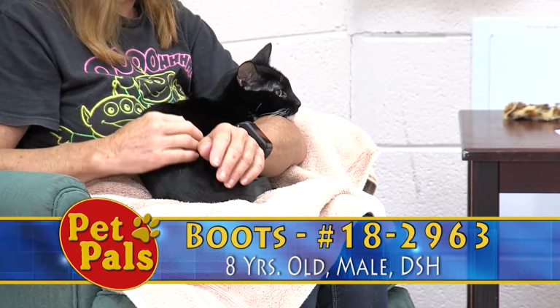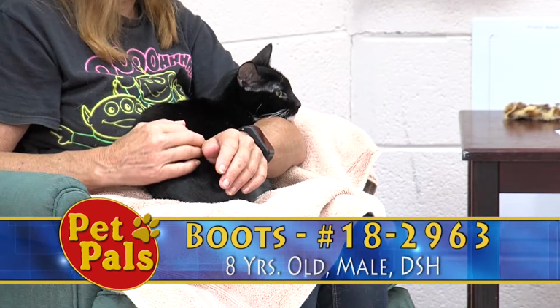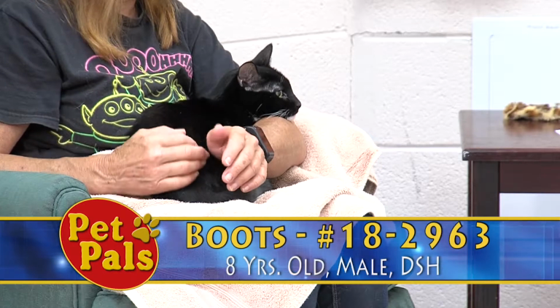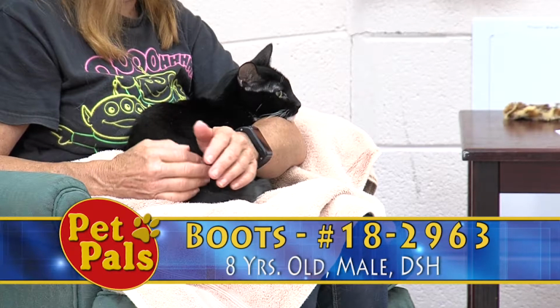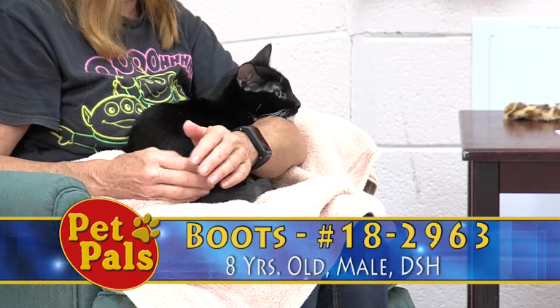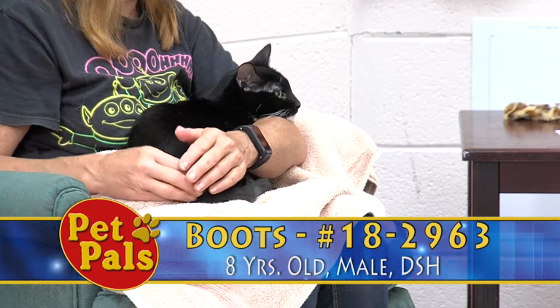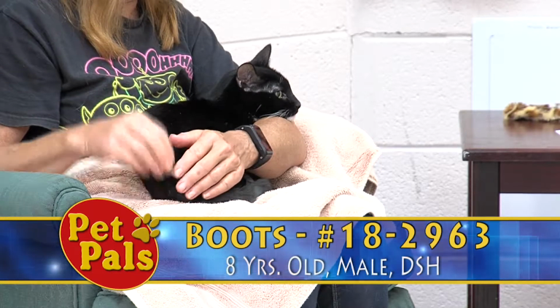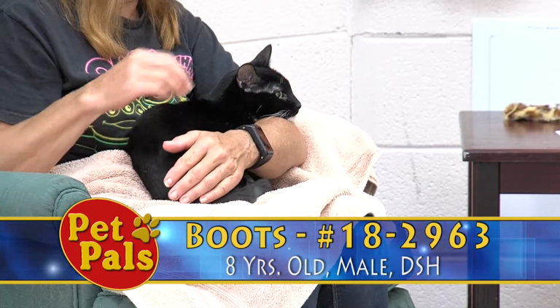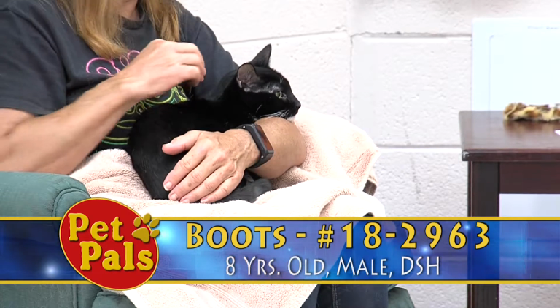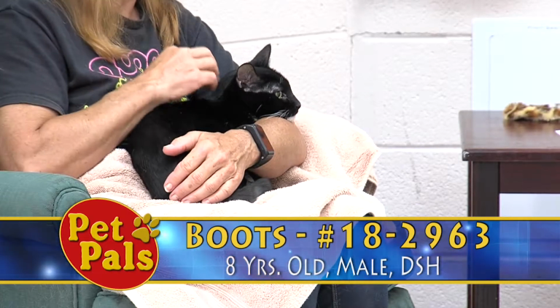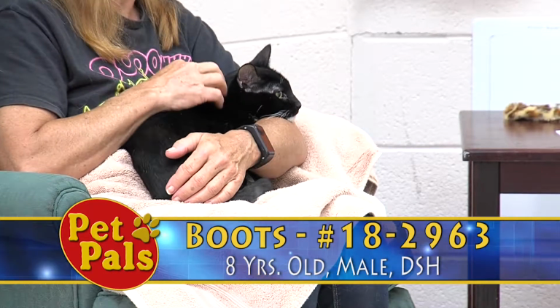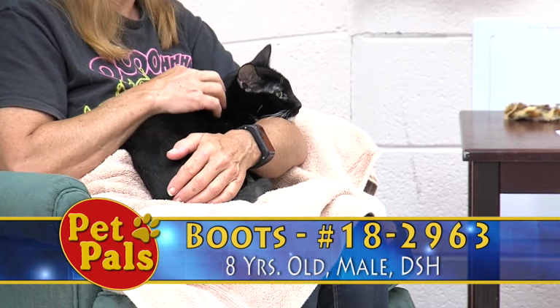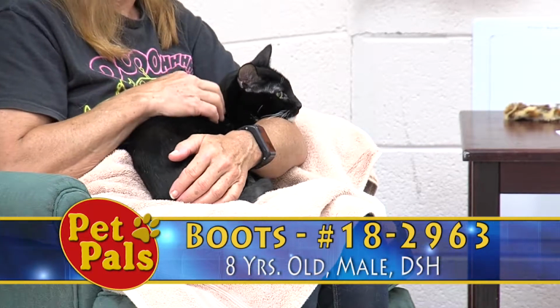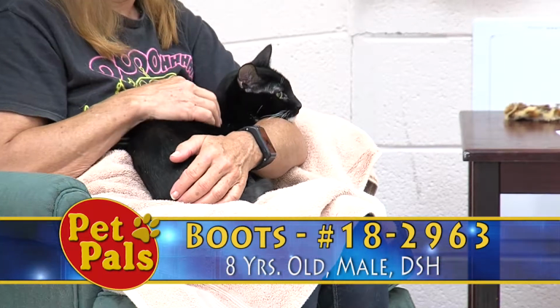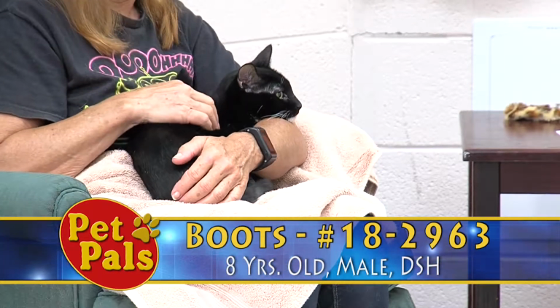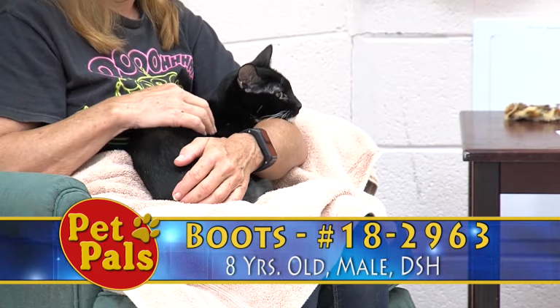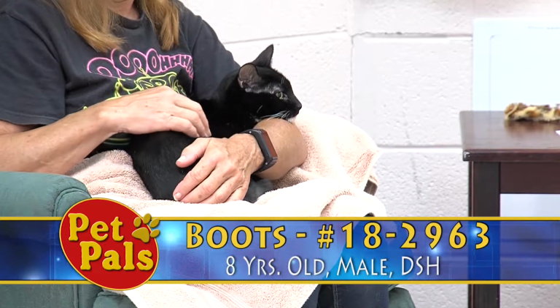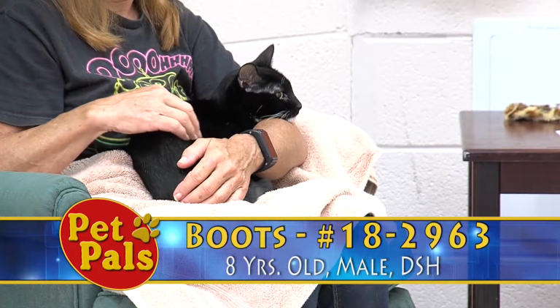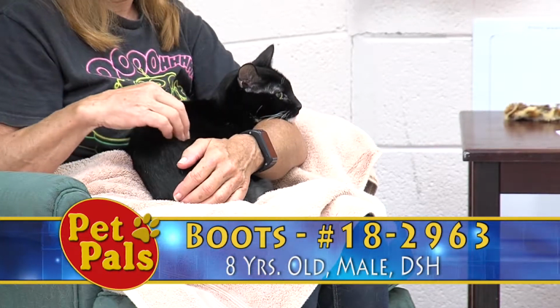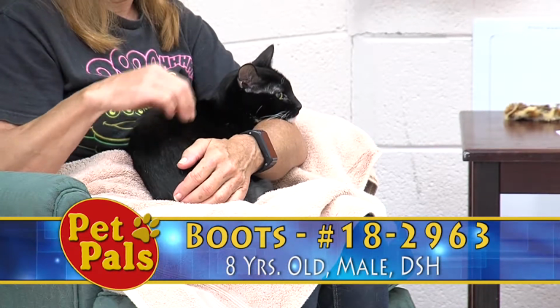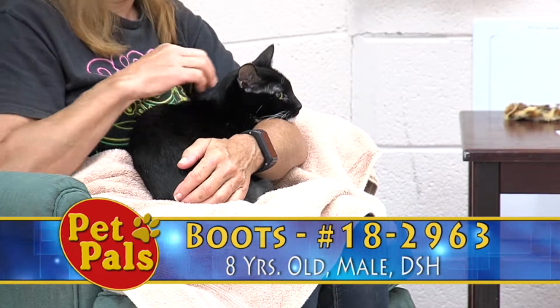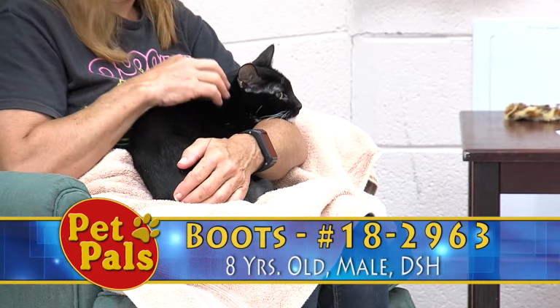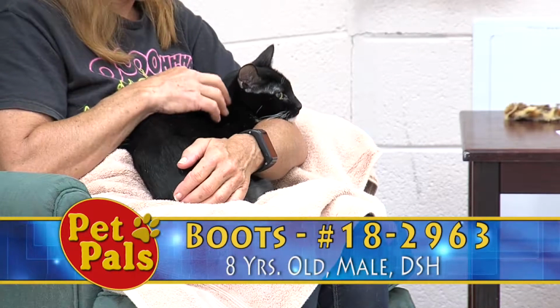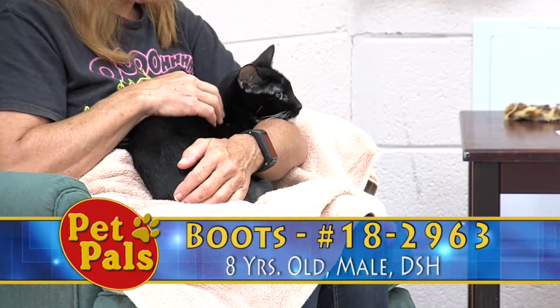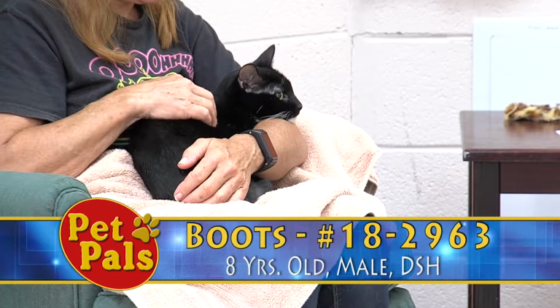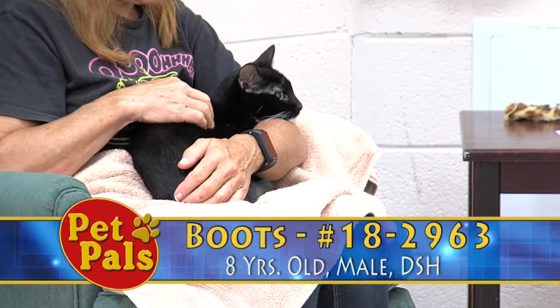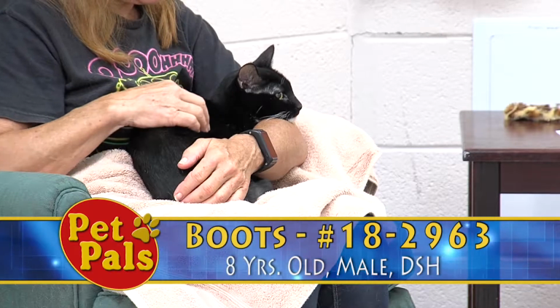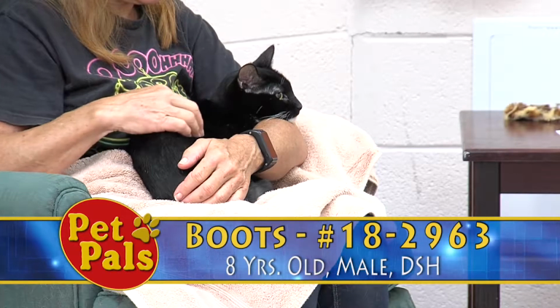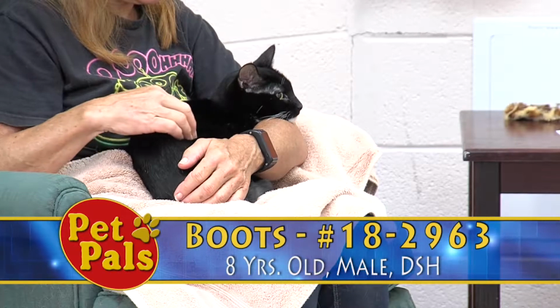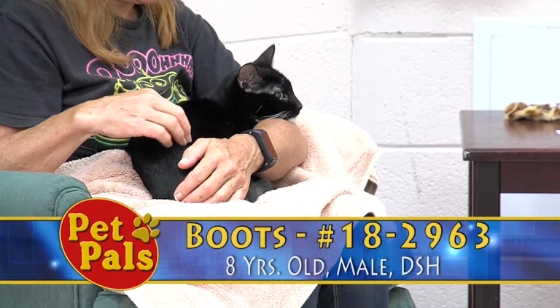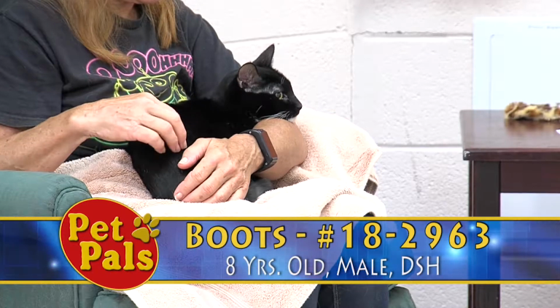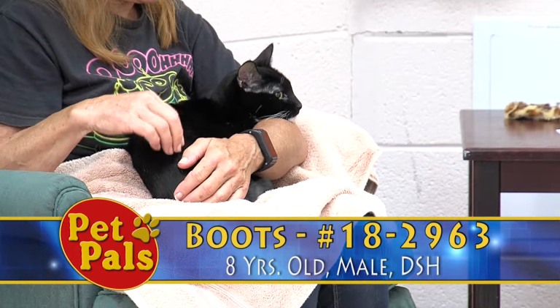And once he's in a home environment where he's around people he's familiar with, I think this is what you're going to get with Boots.